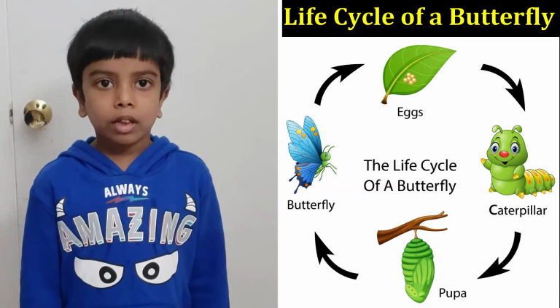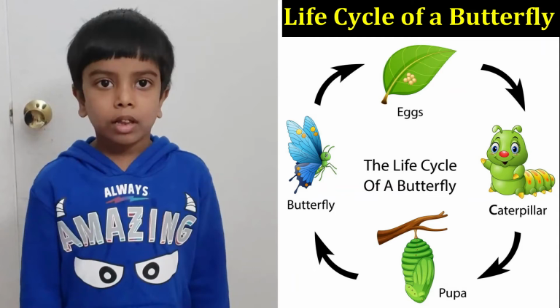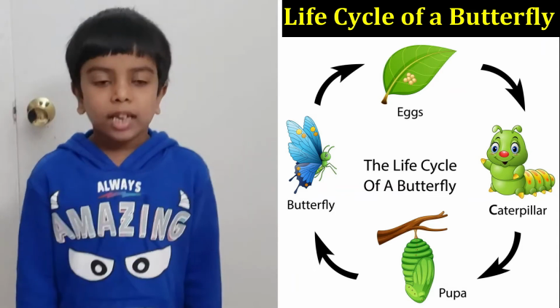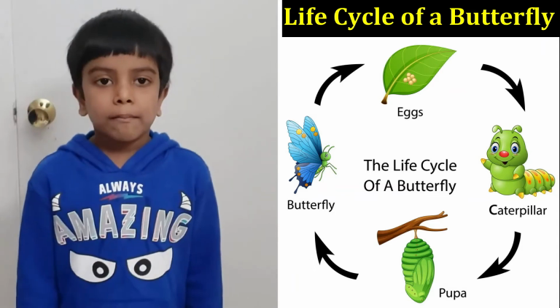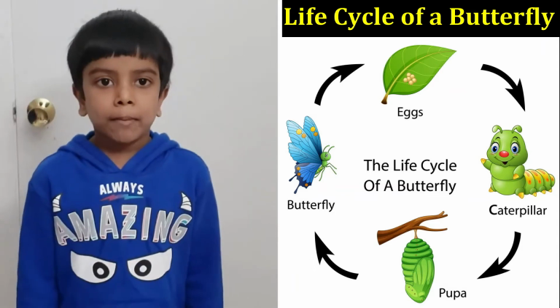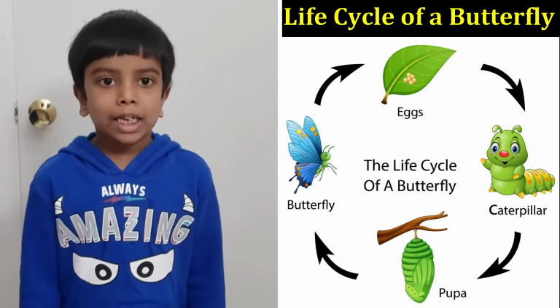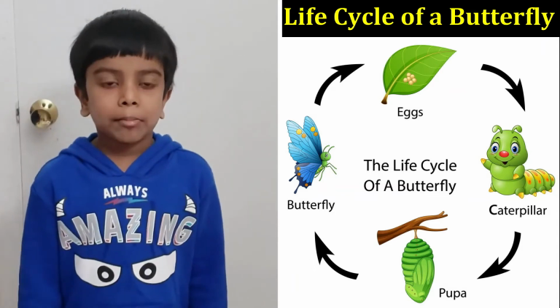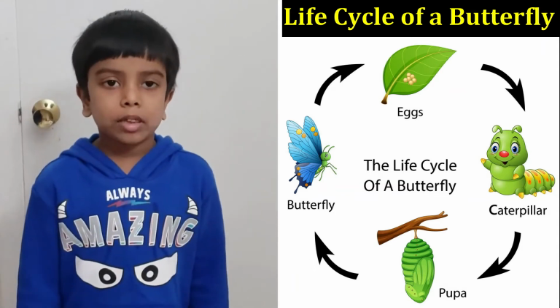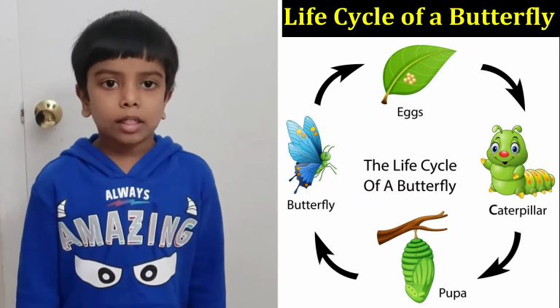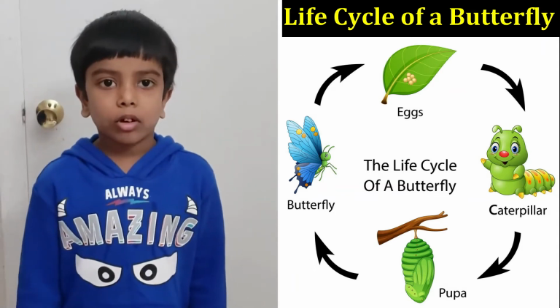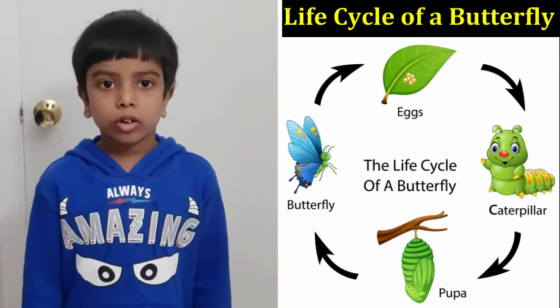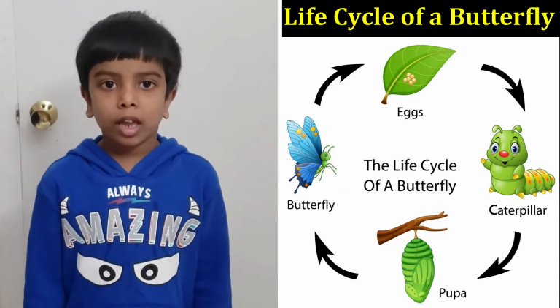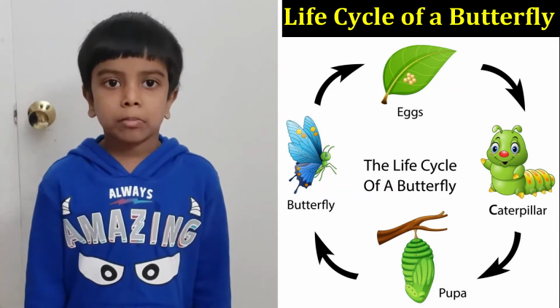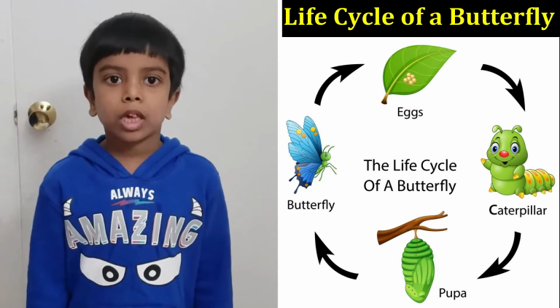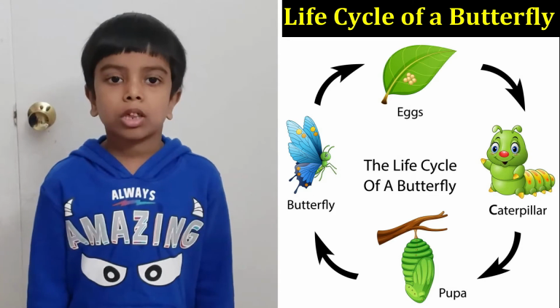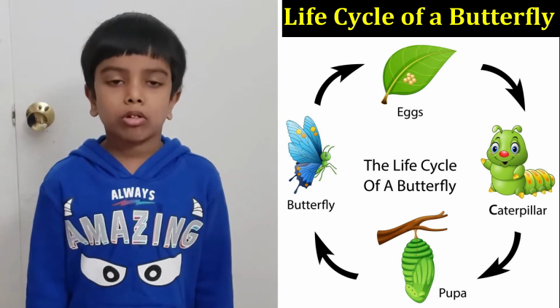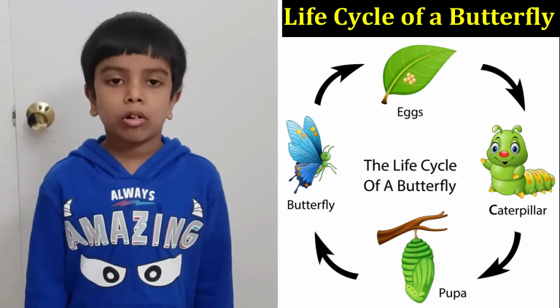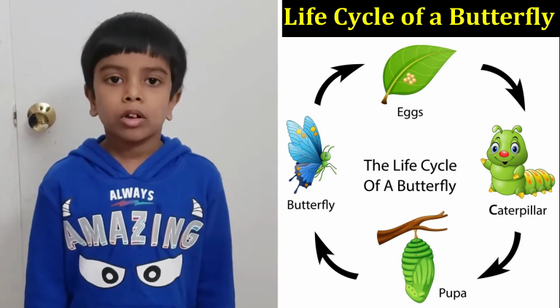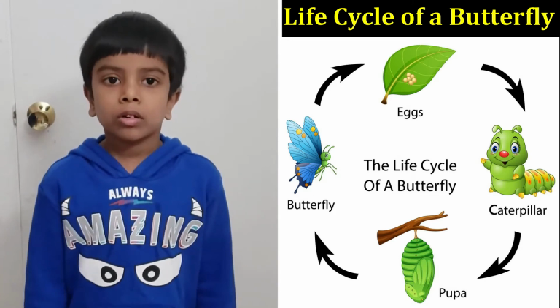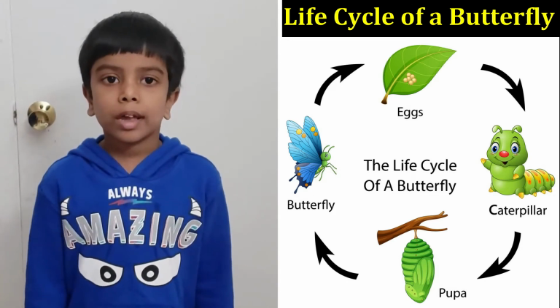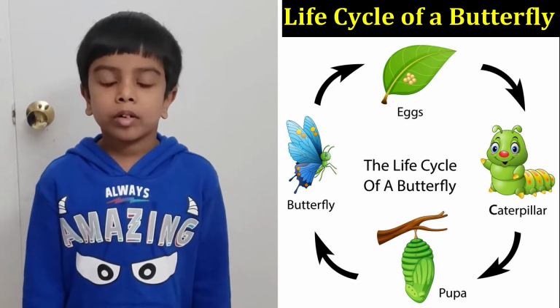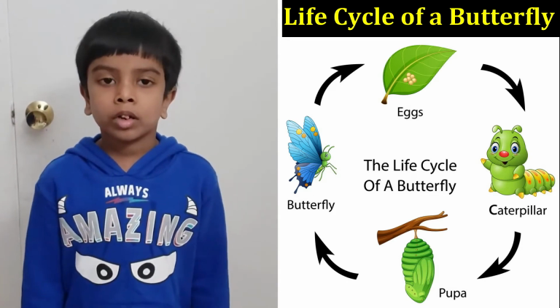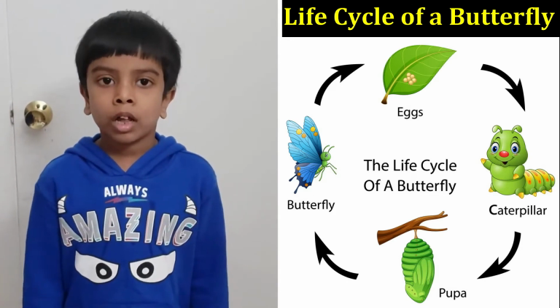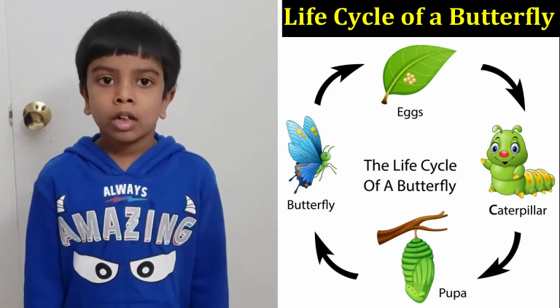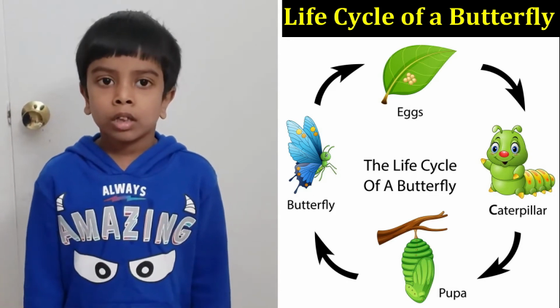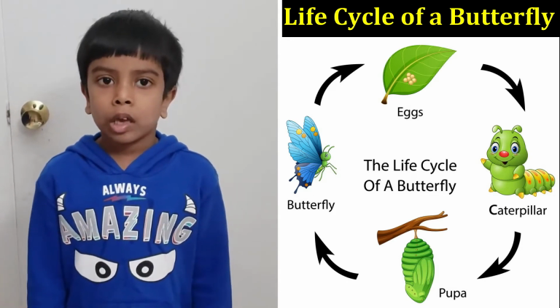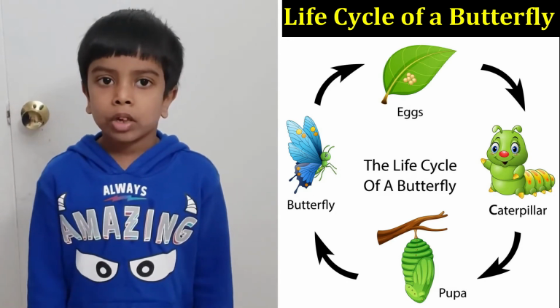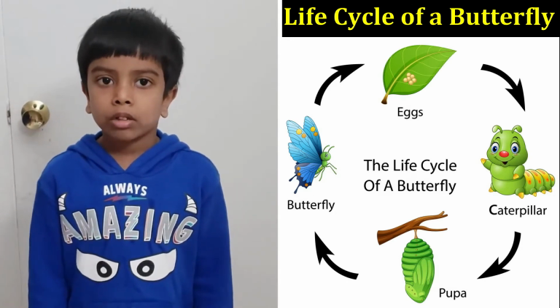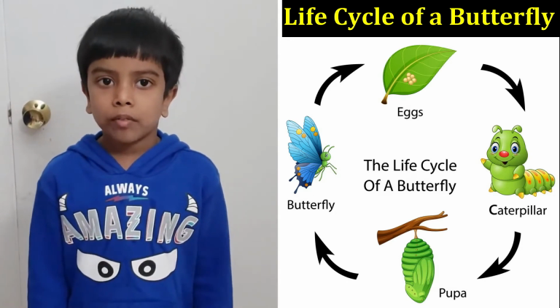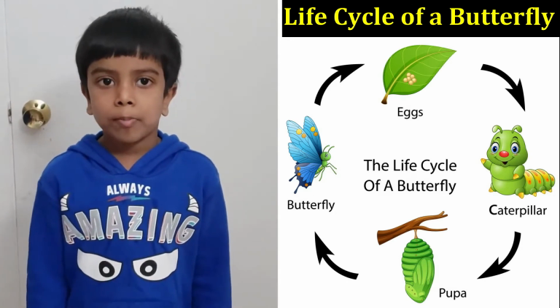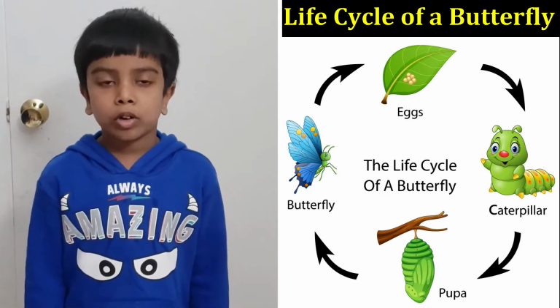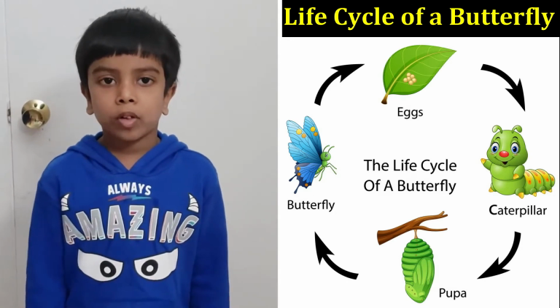Hi, my name is Santos and I'm six years old. Today I'm going to talk about the life cycle of a butterfly.